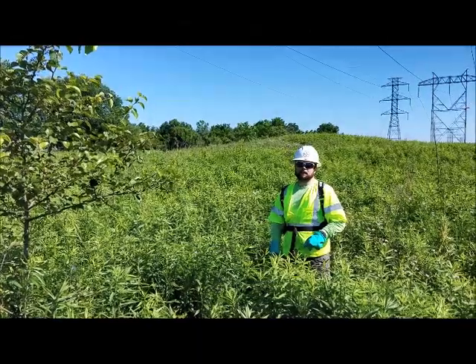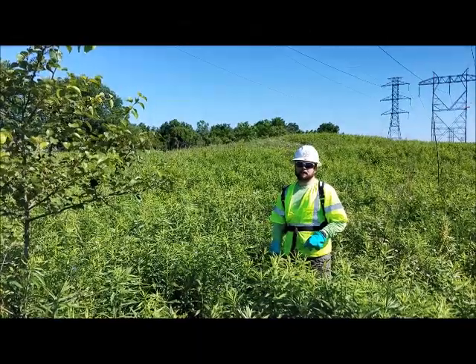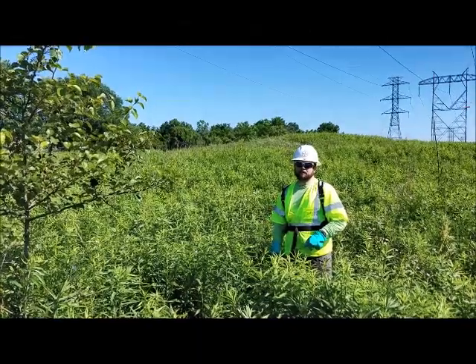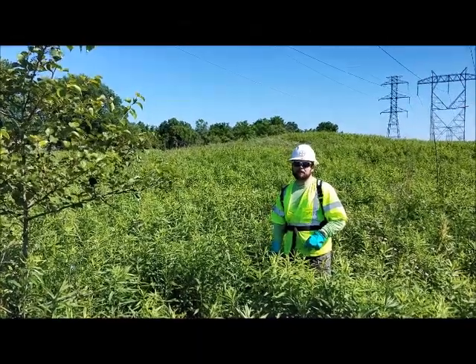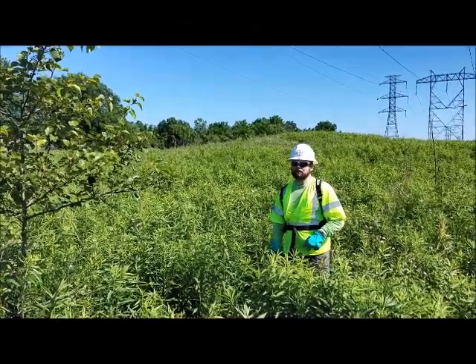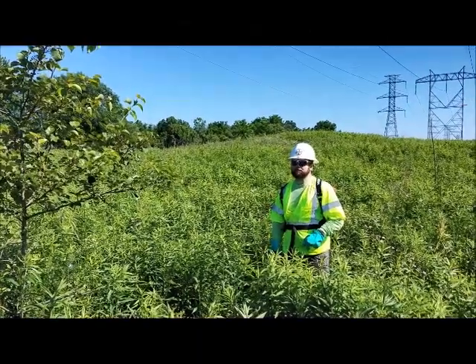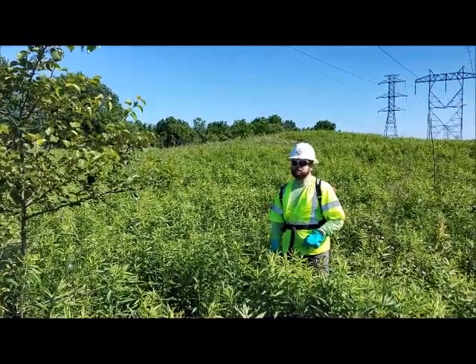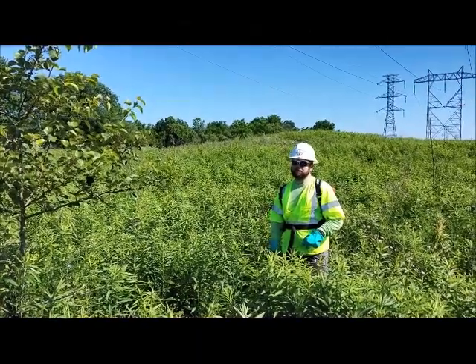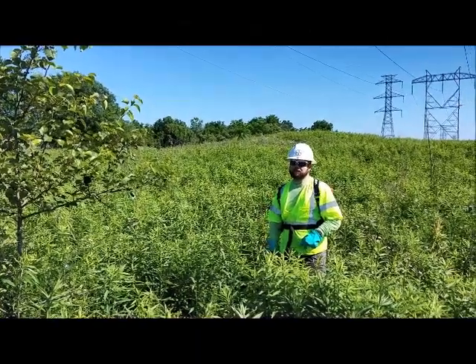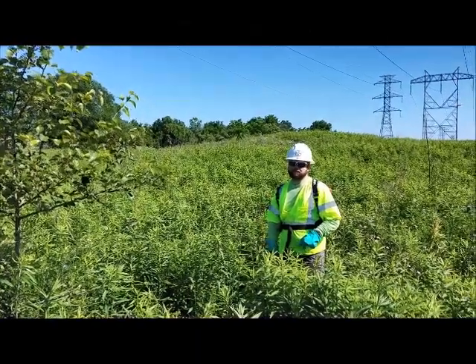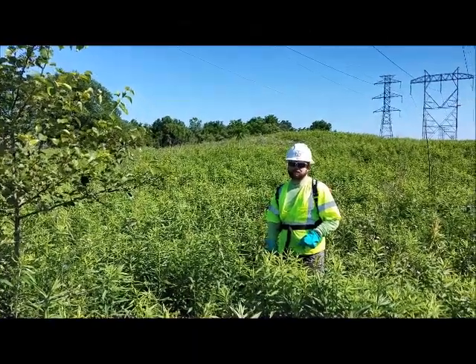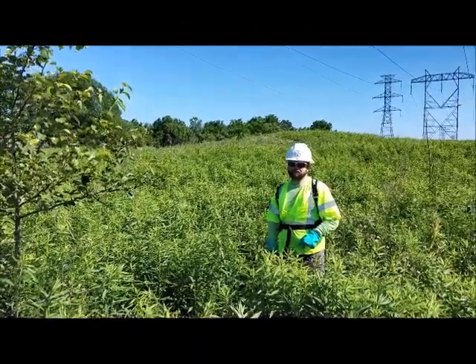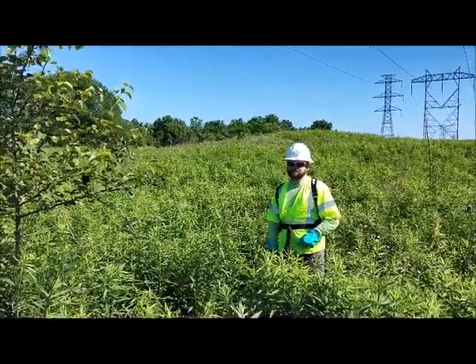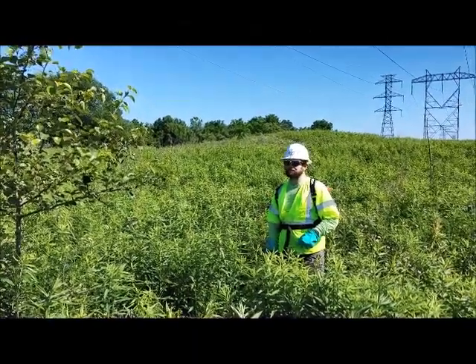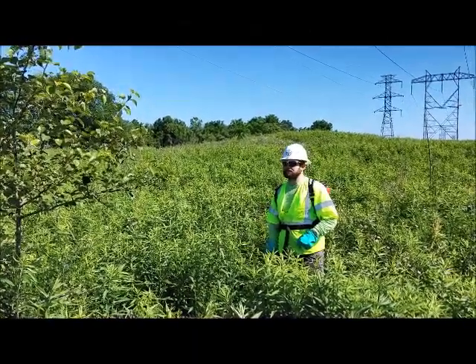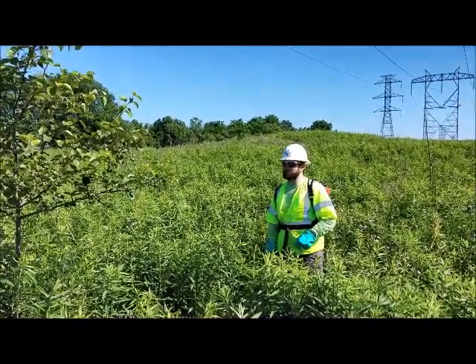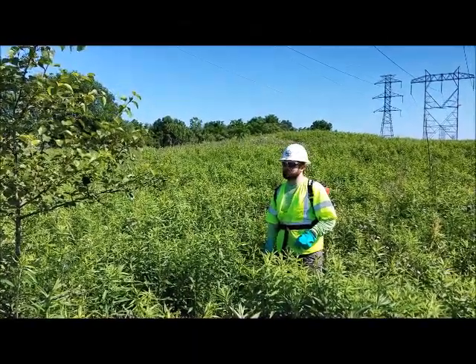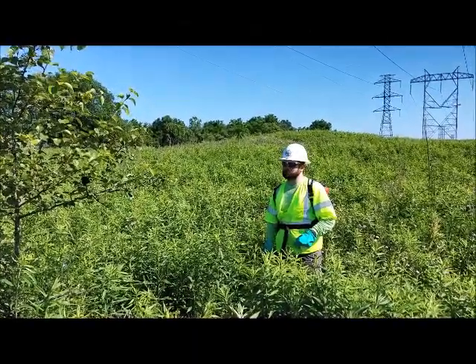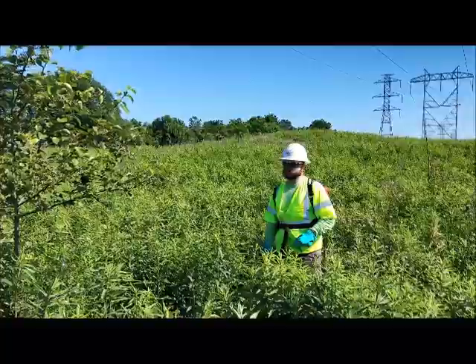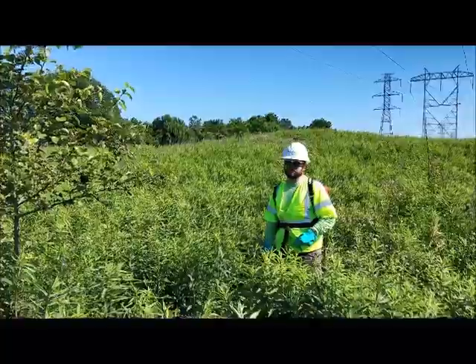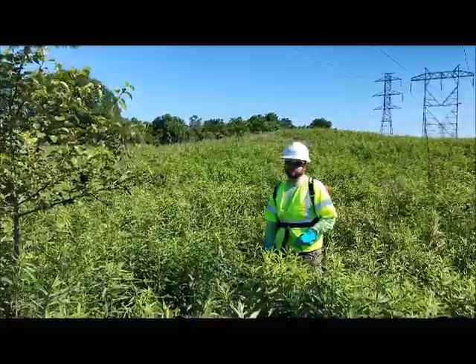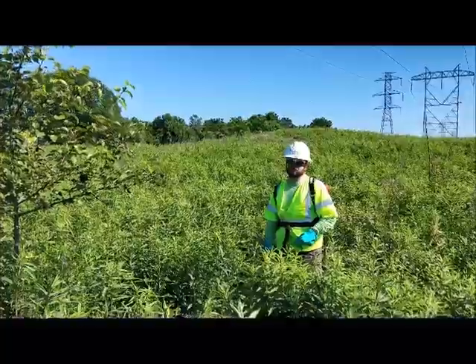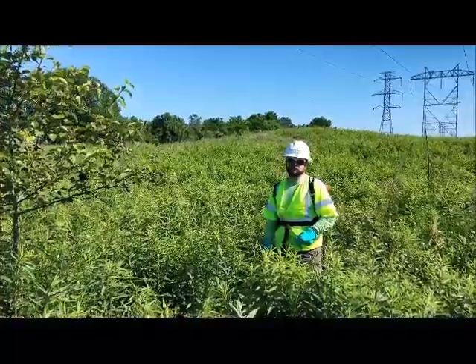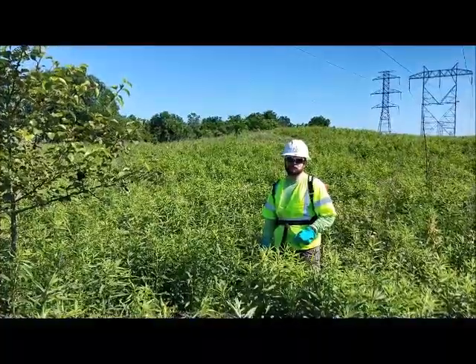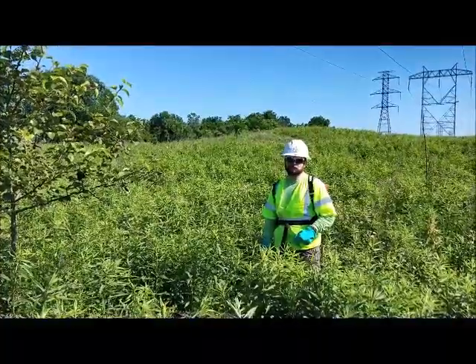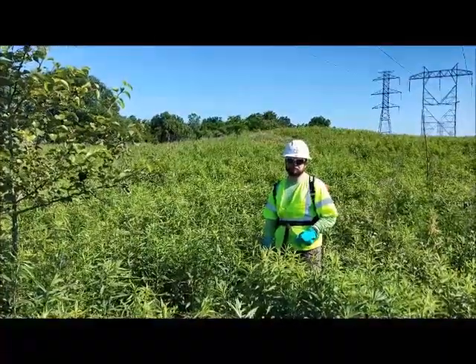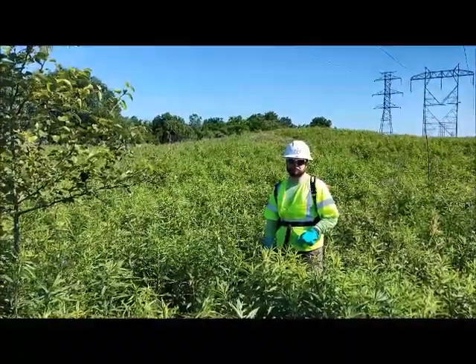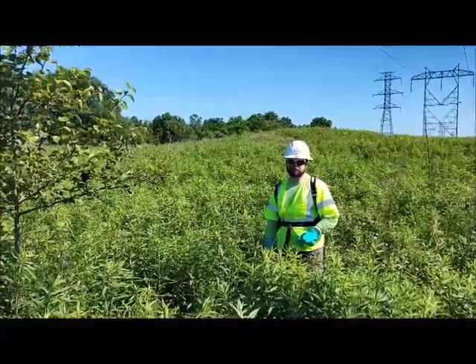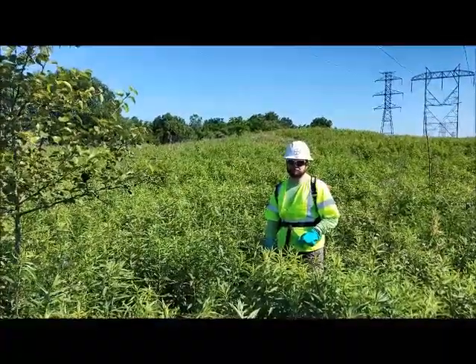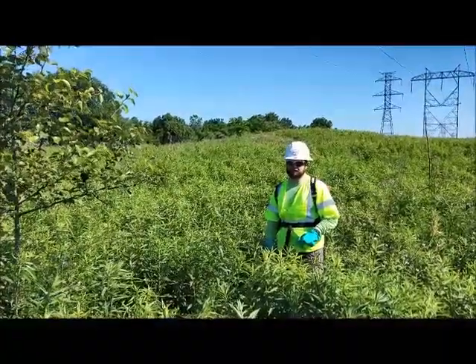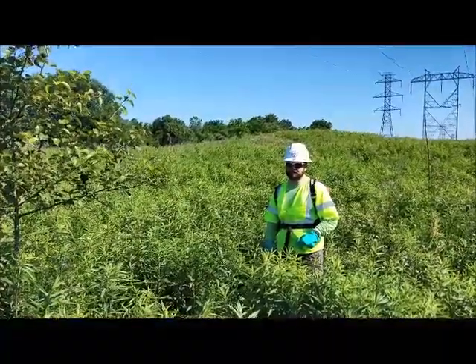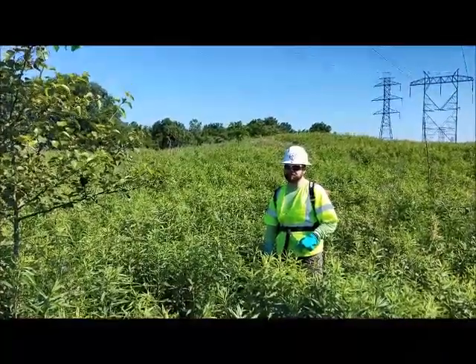Hi, I'm Brian Rose with ArborChem Products, and today I'm going to talk to you about ultra-low volume Thinbird applications.